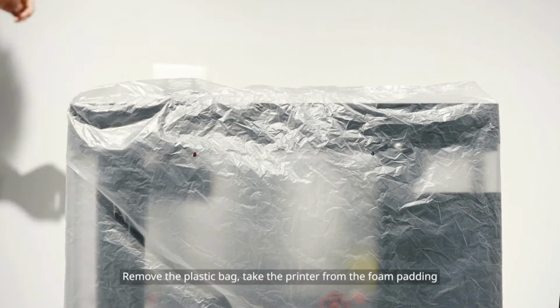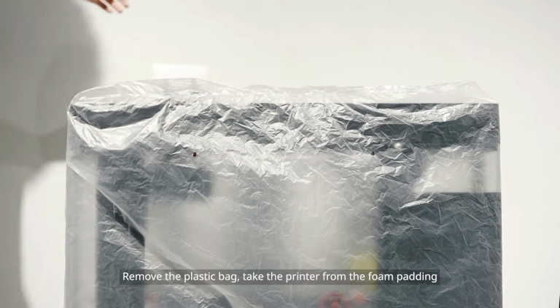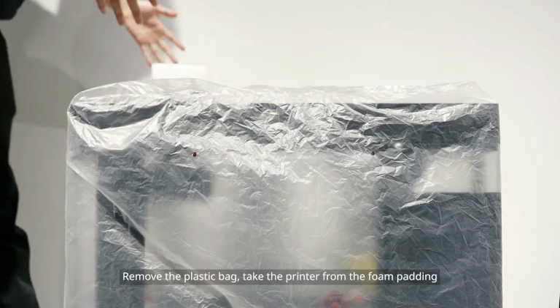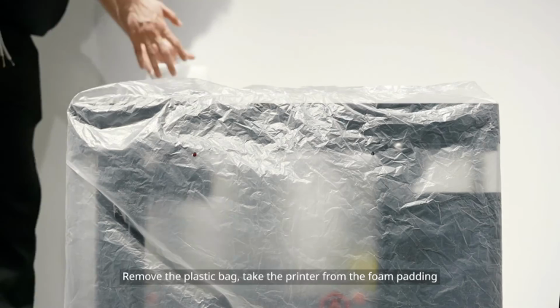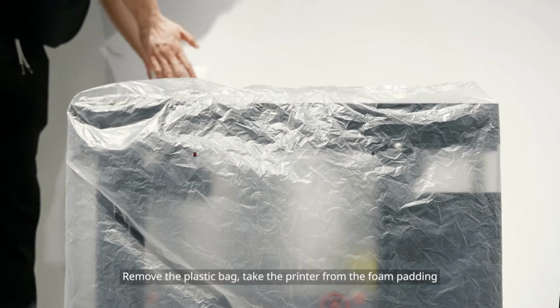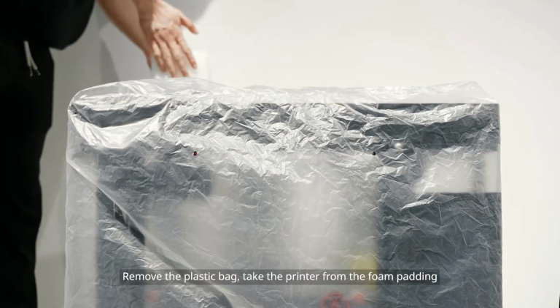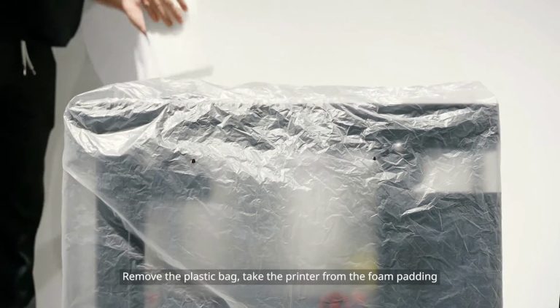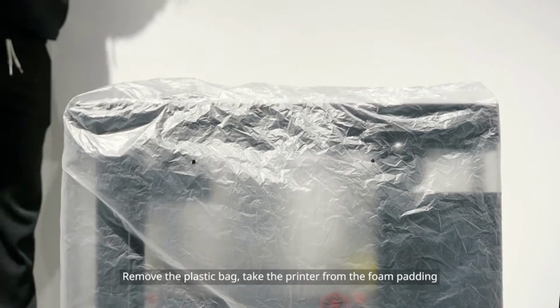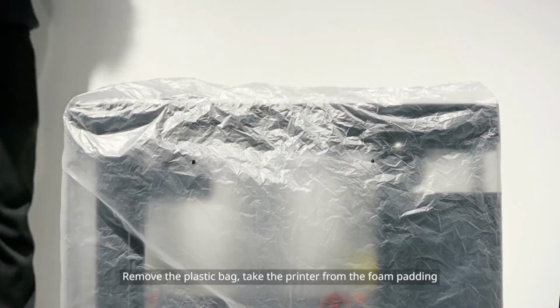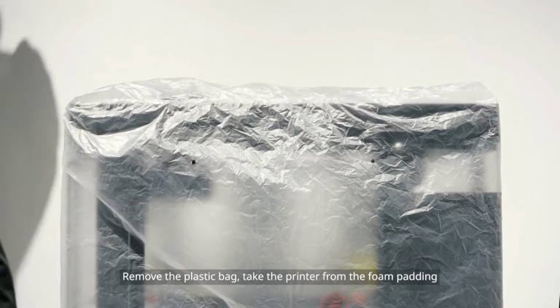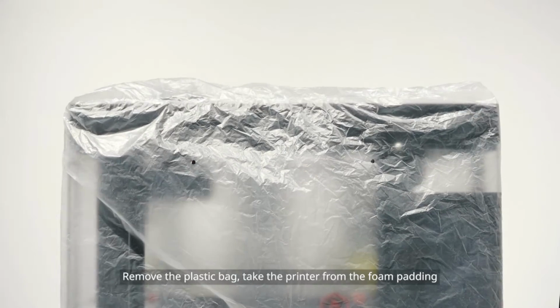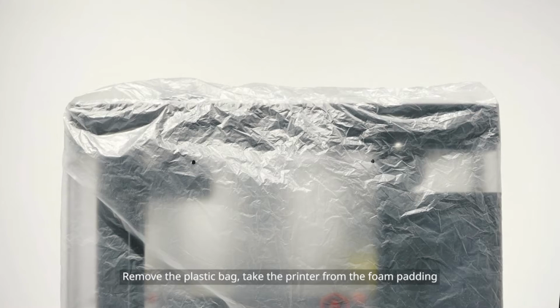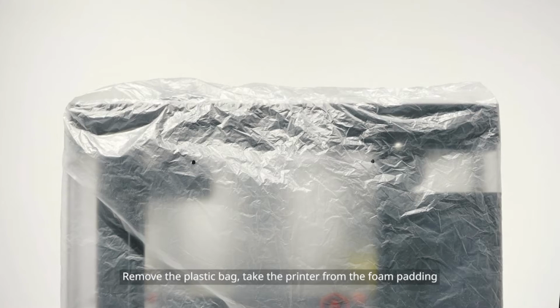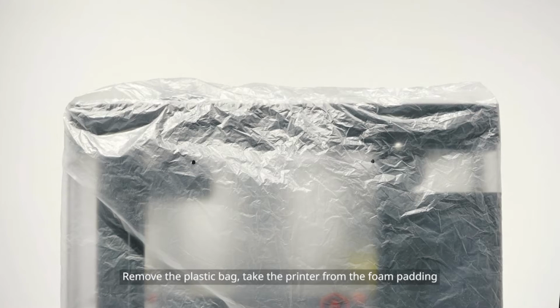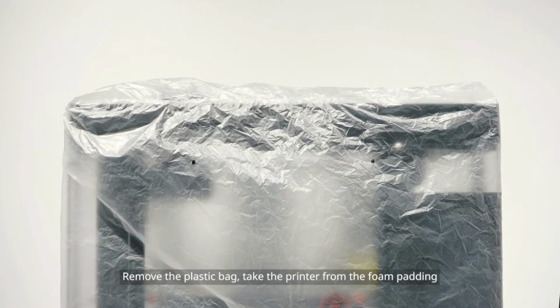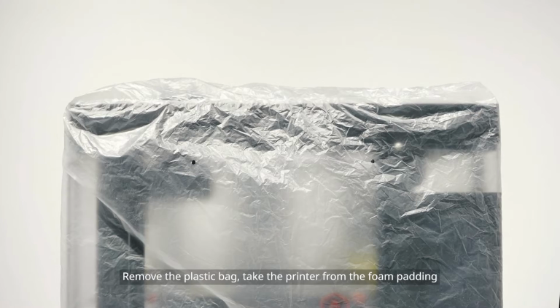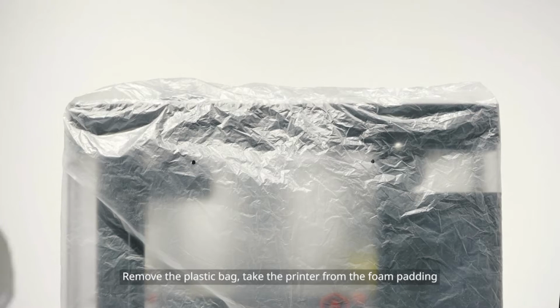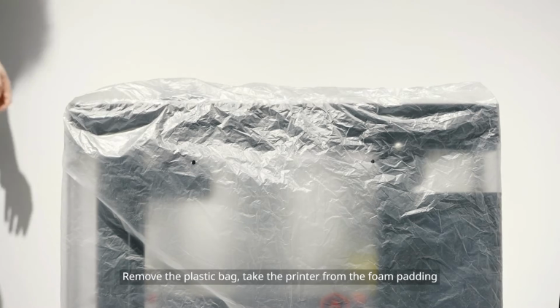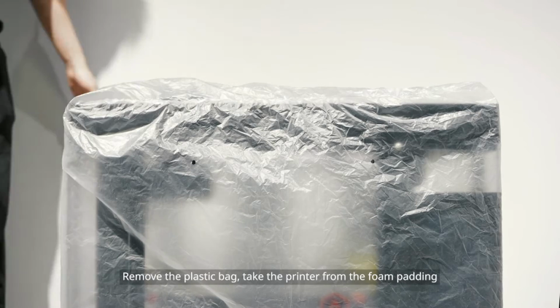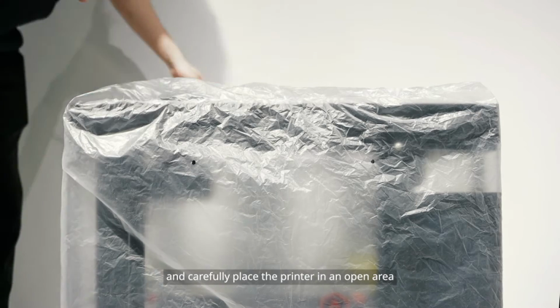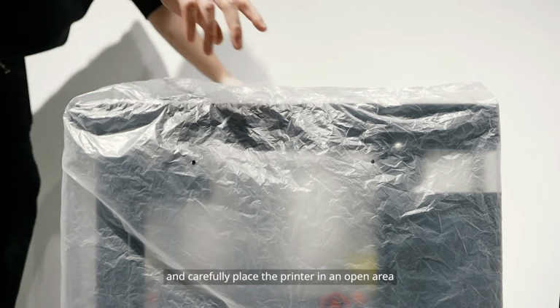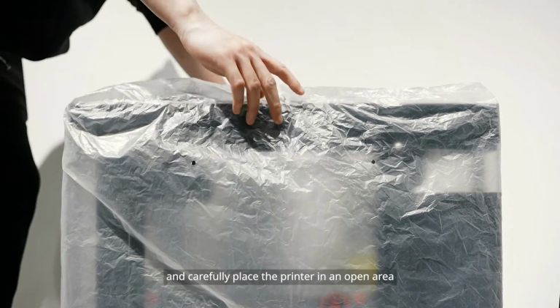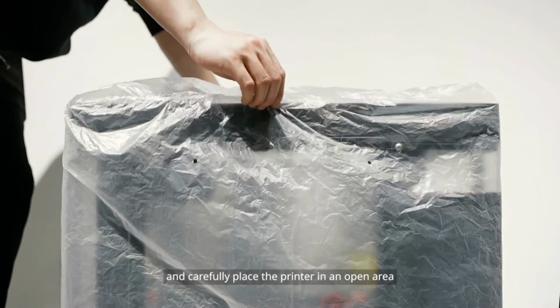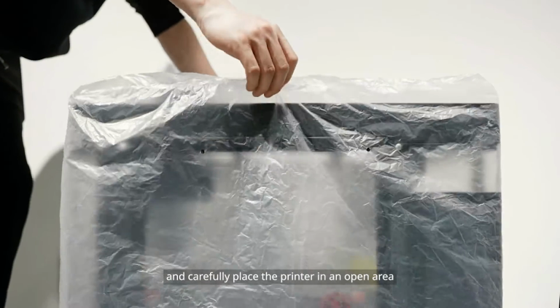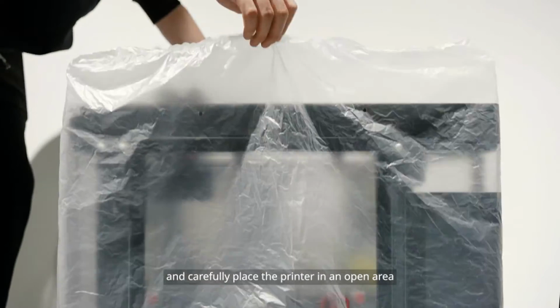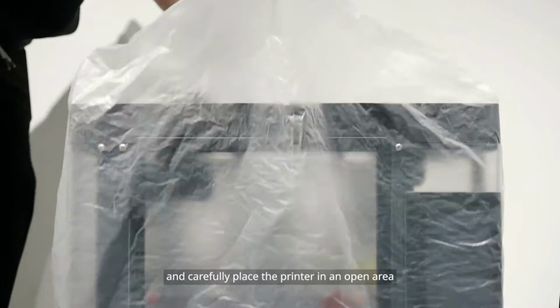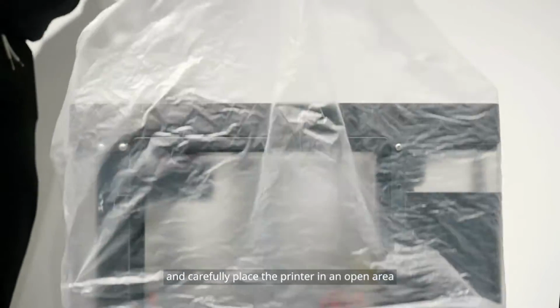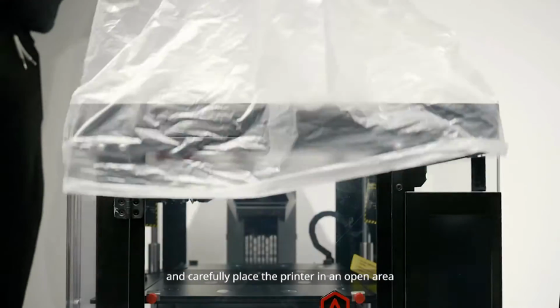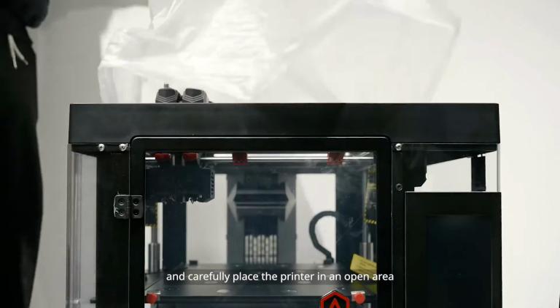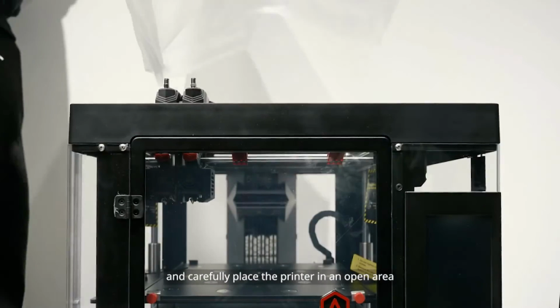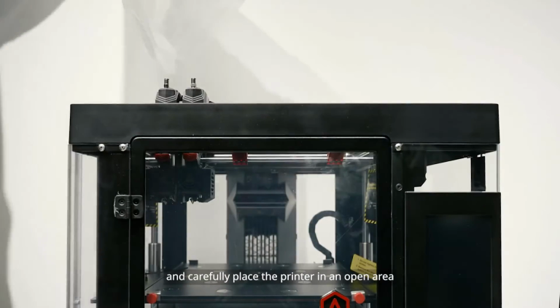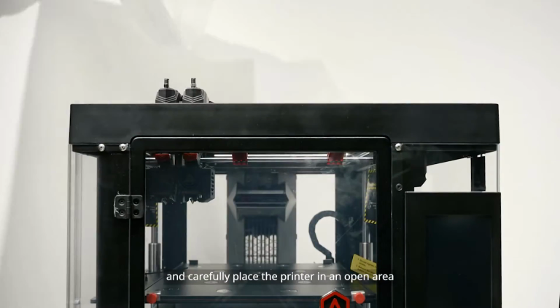Remove the plastic bag, take the printer from the foam padding, and carefully place the printer in an open area.